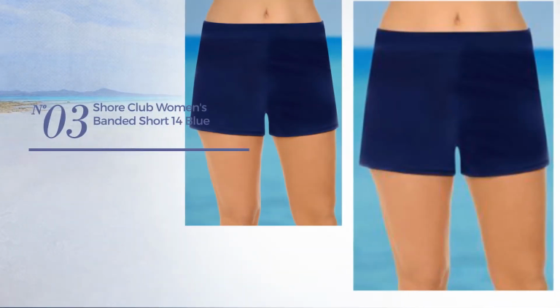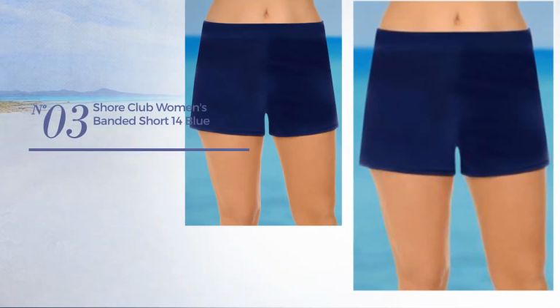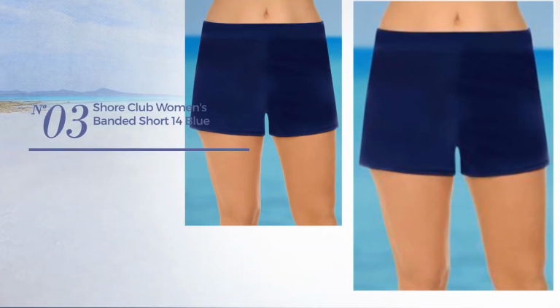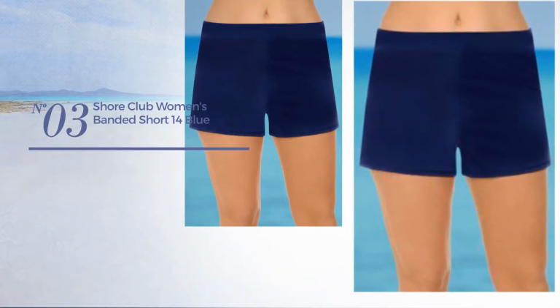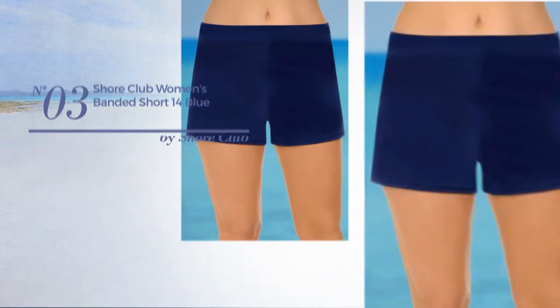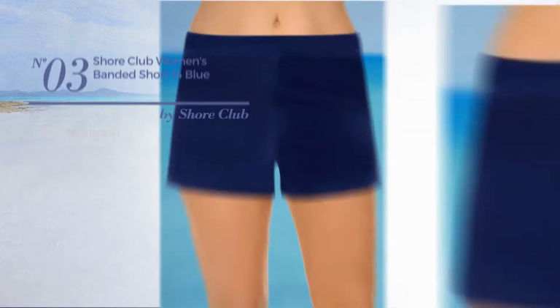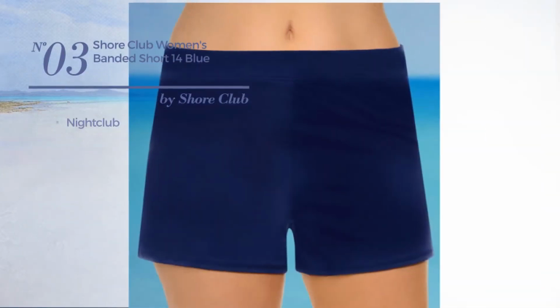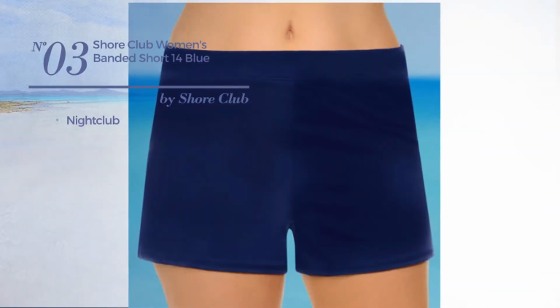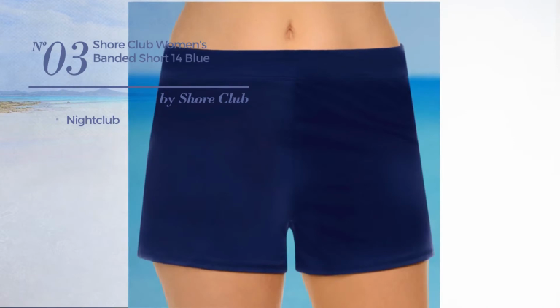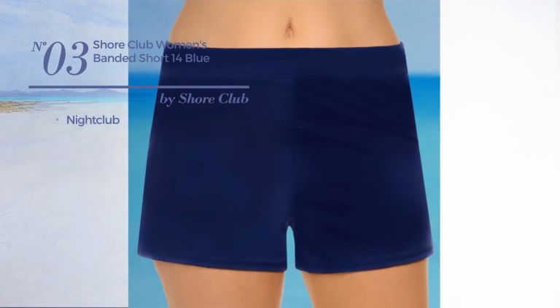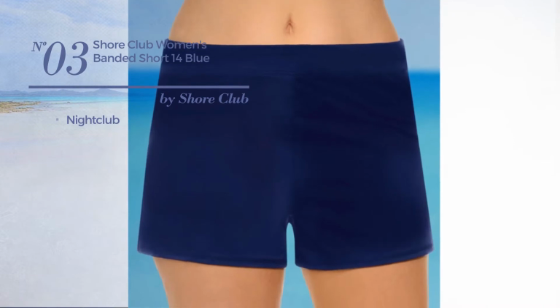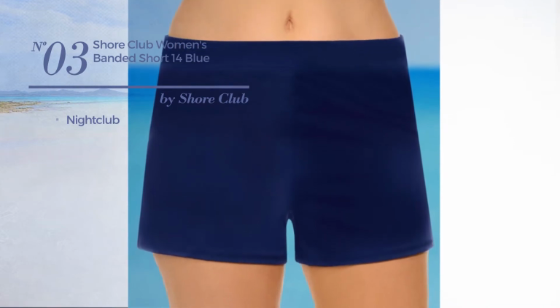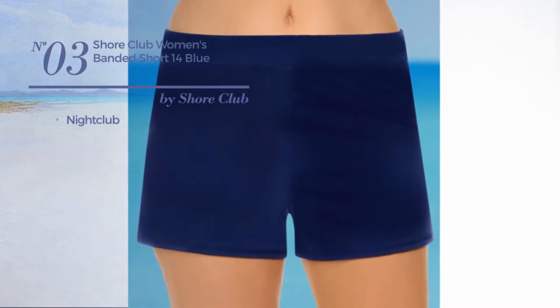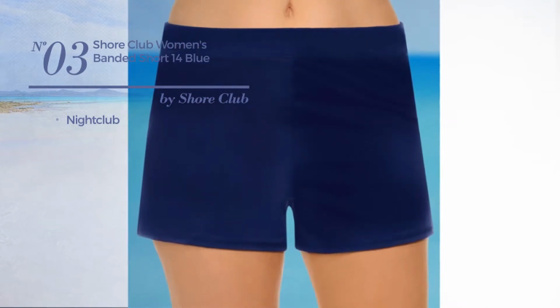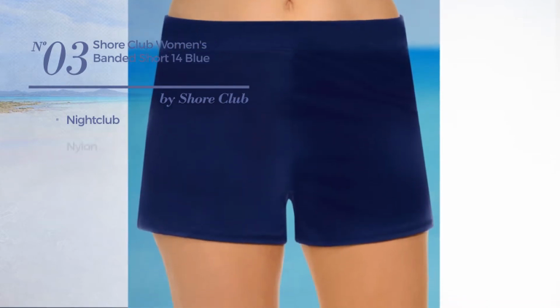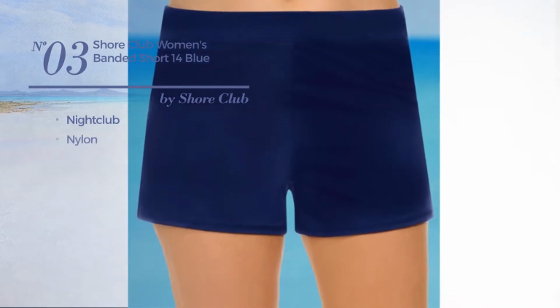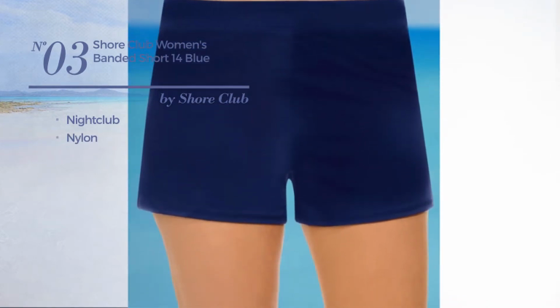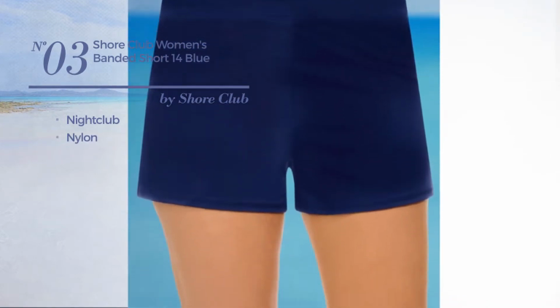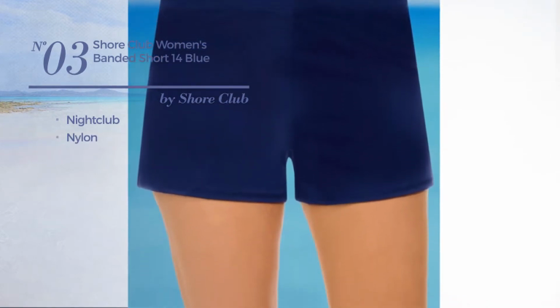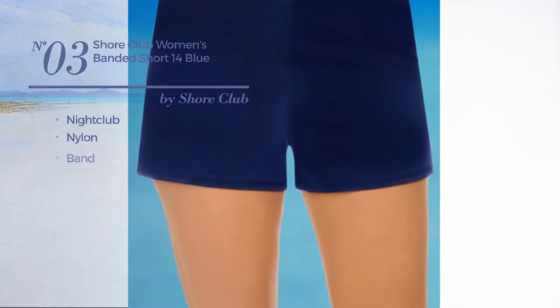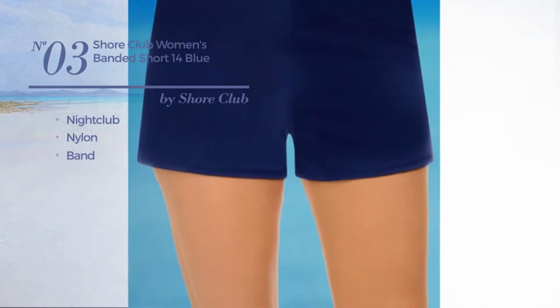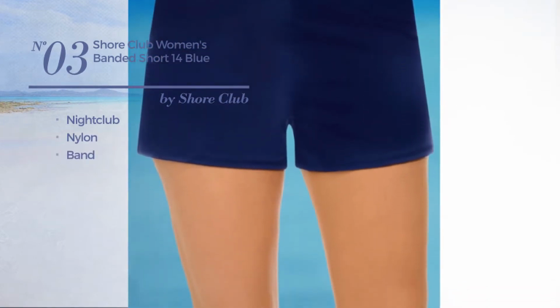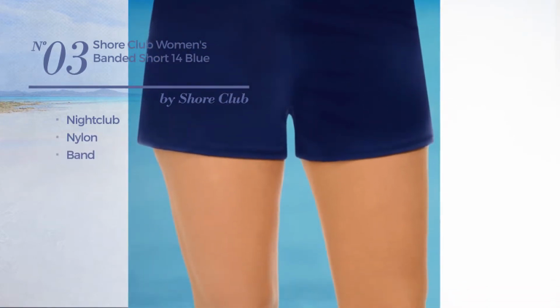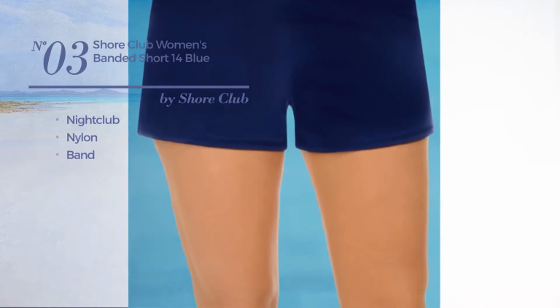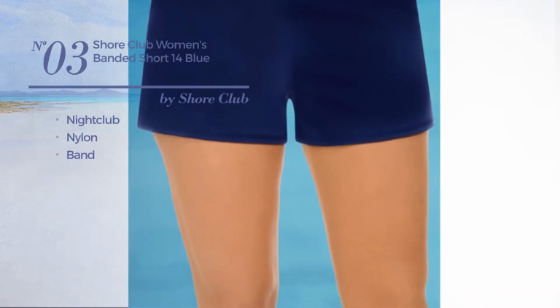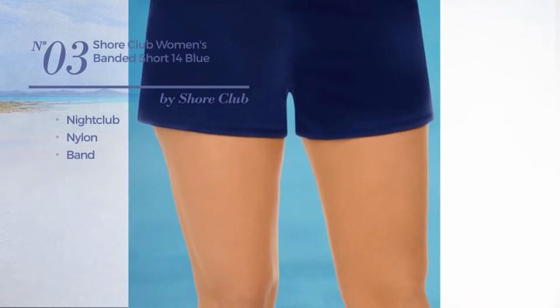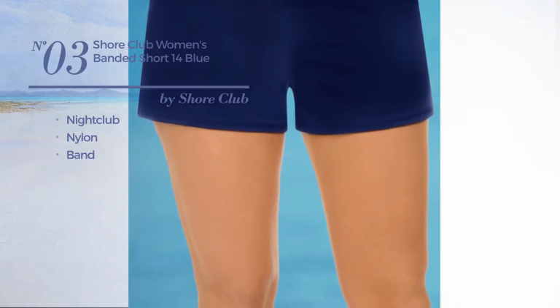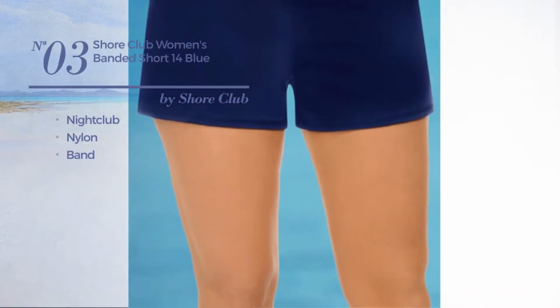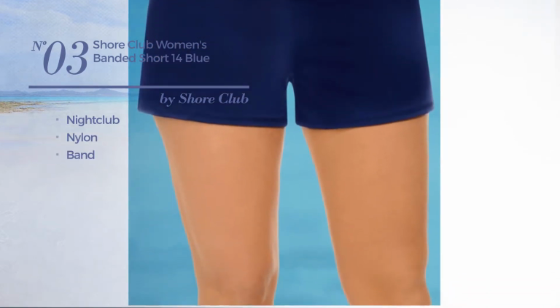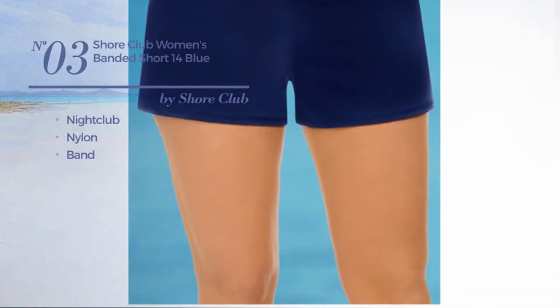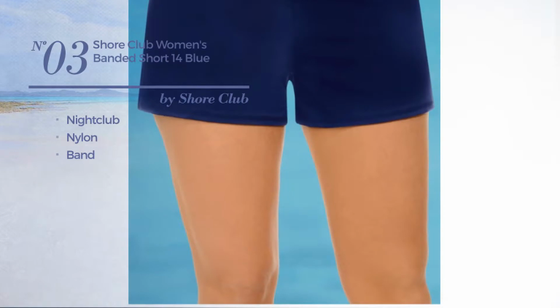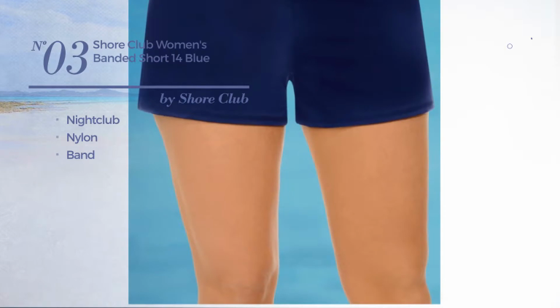Number 3: a nightclub garment made of nylon, with a band. Available exclusively in blue color.